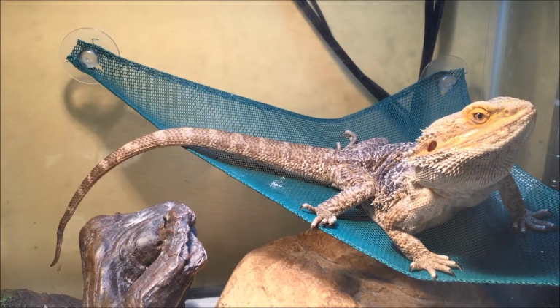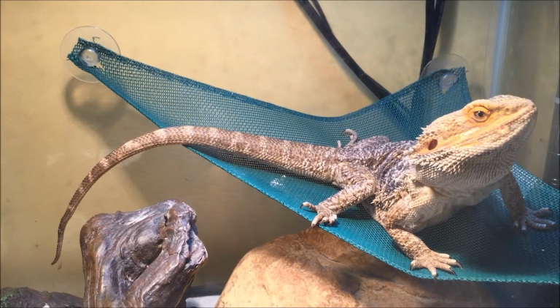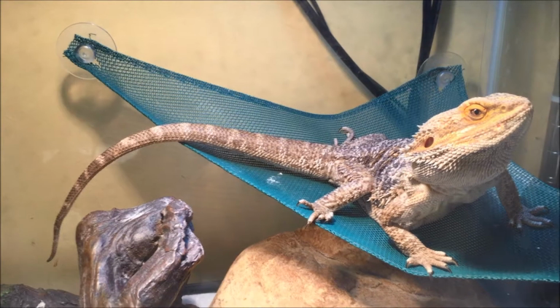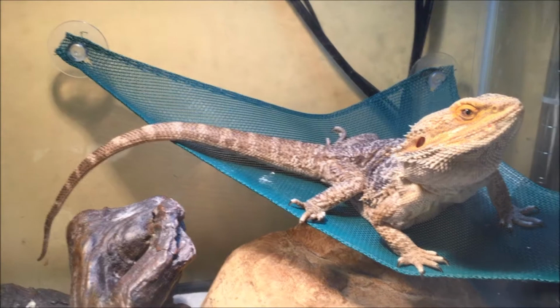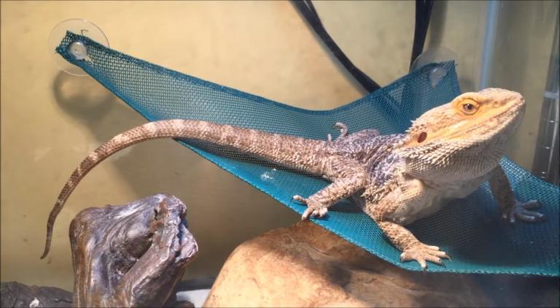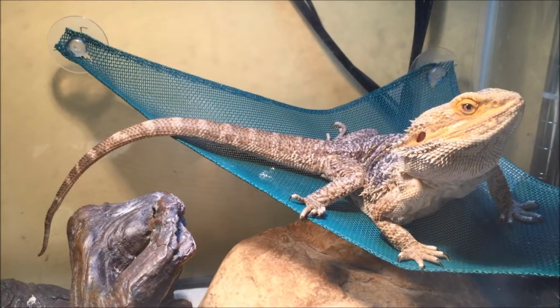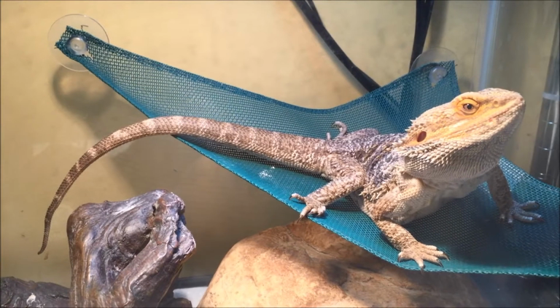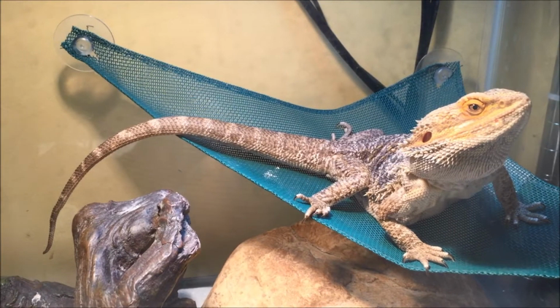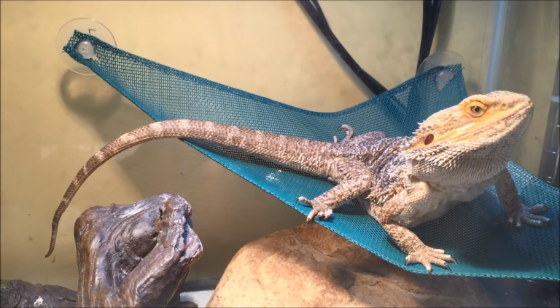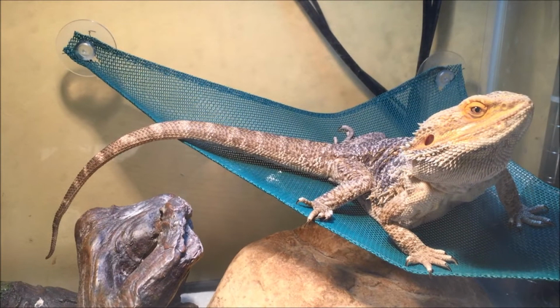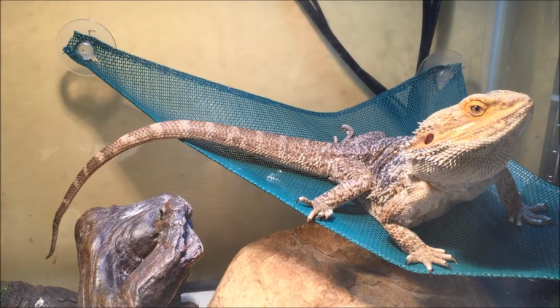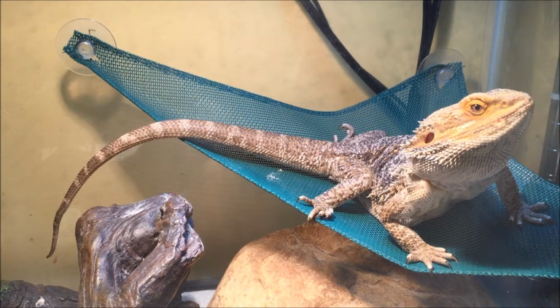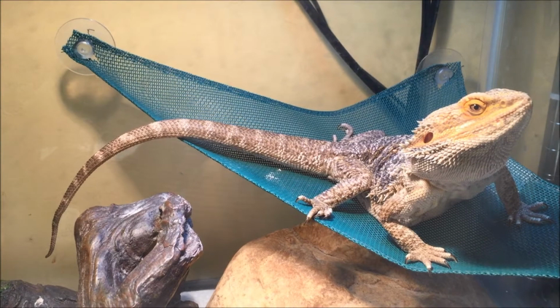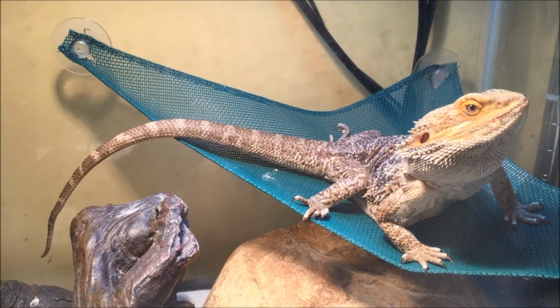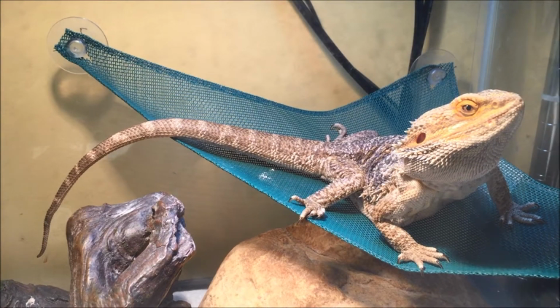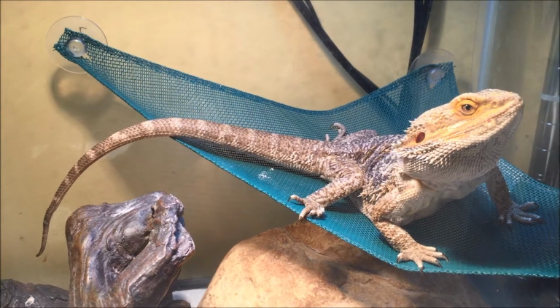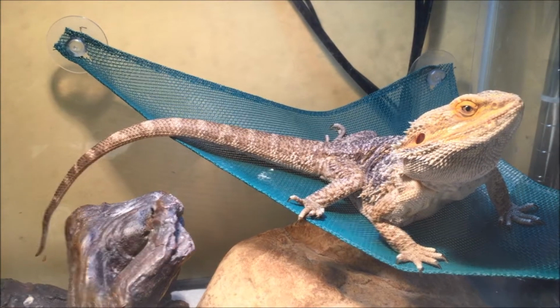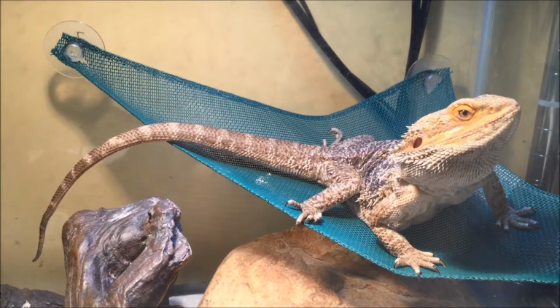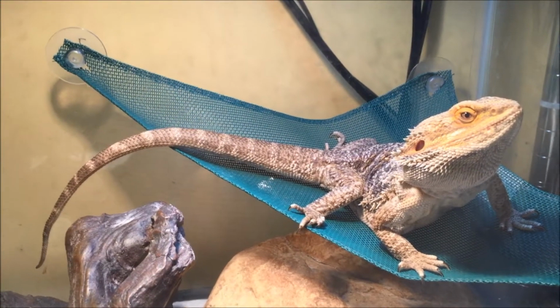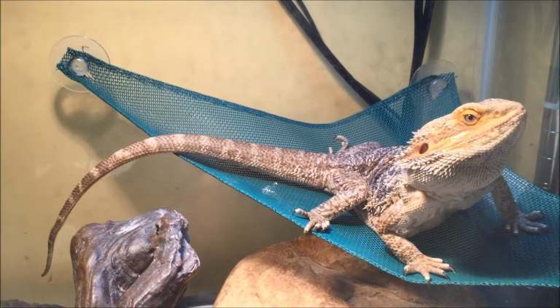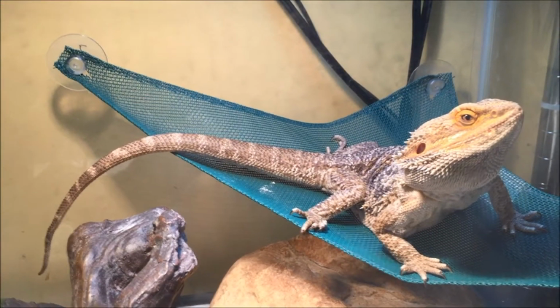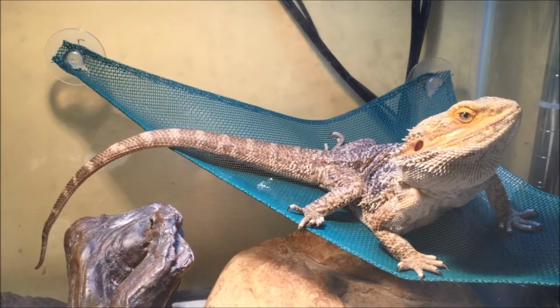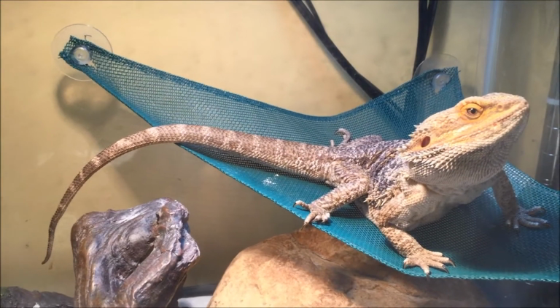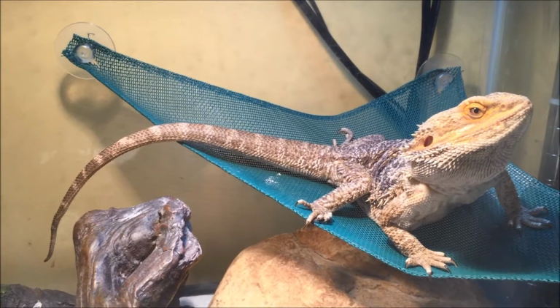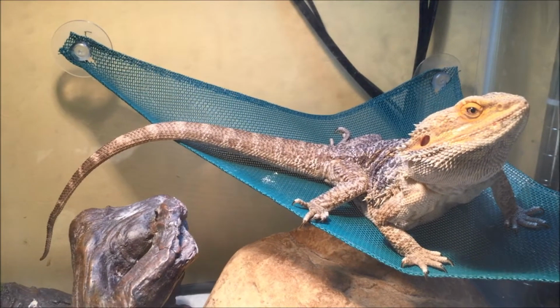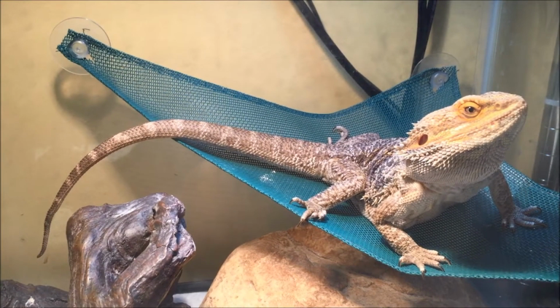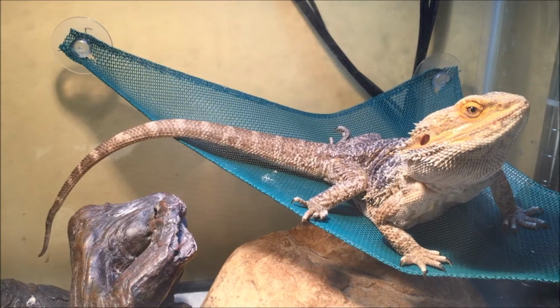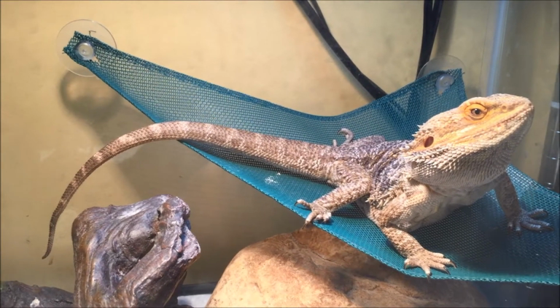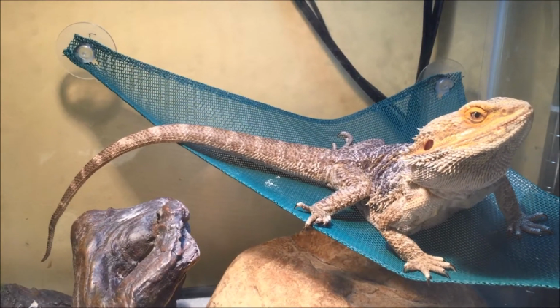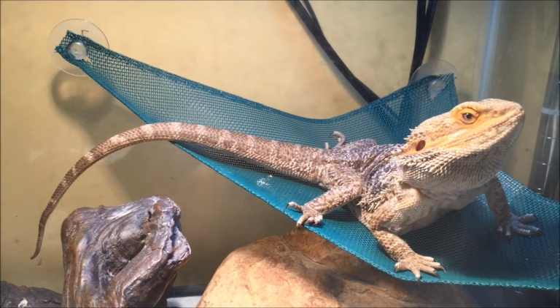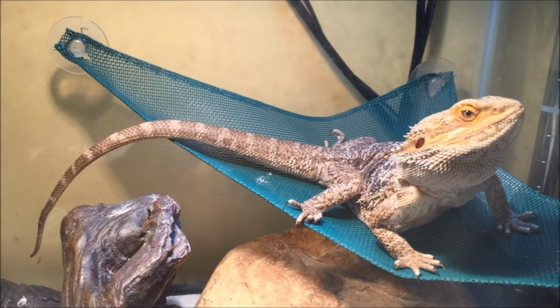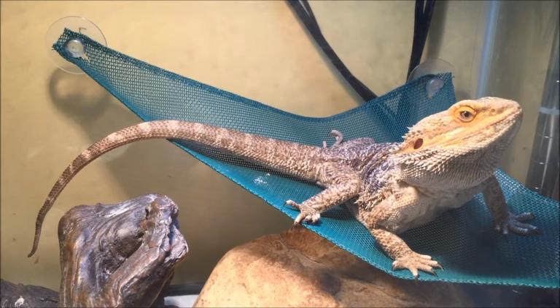Hello everybody, Cretaceous Reptiles here, and this is my Reptile Room Tour for February 2017. Let's get started.